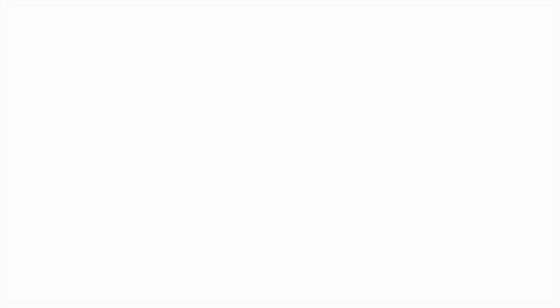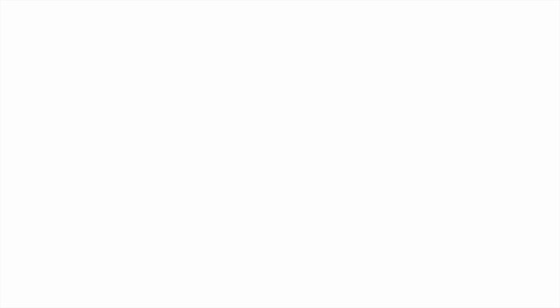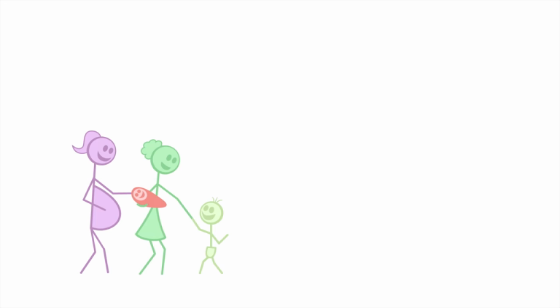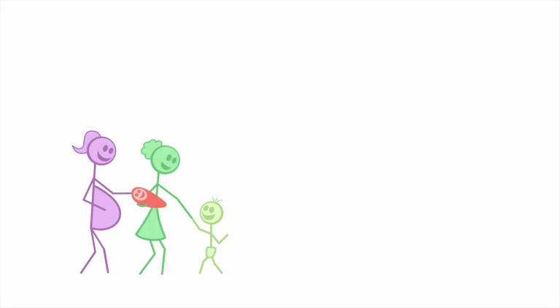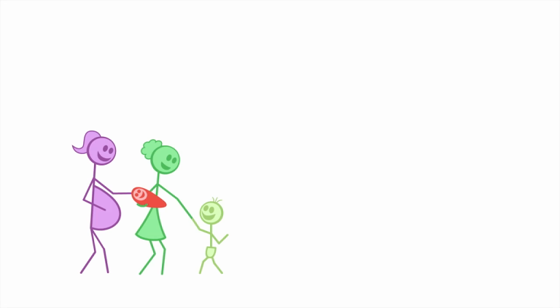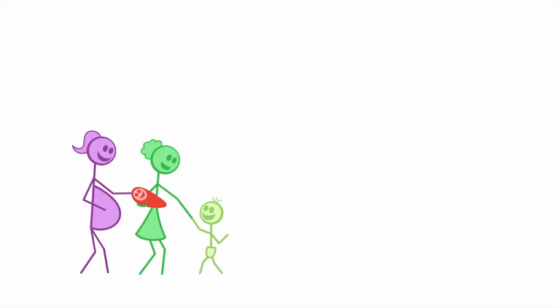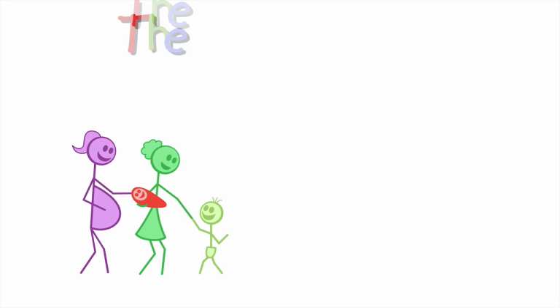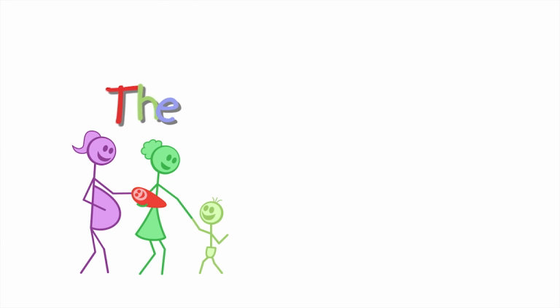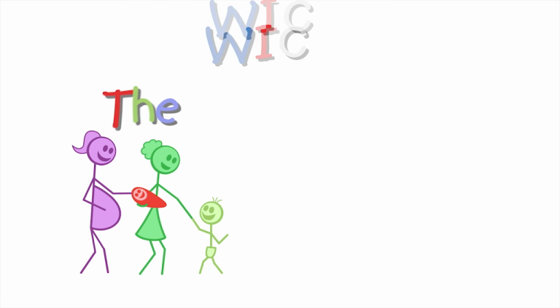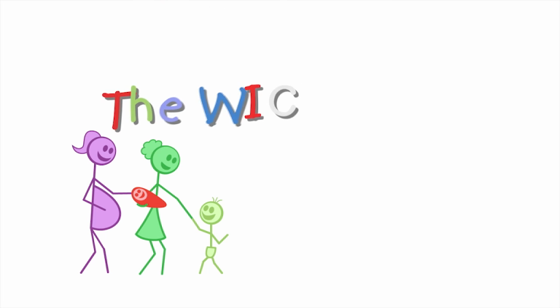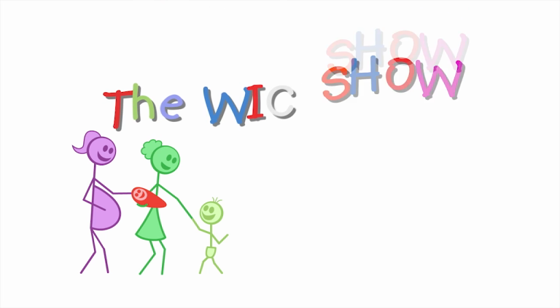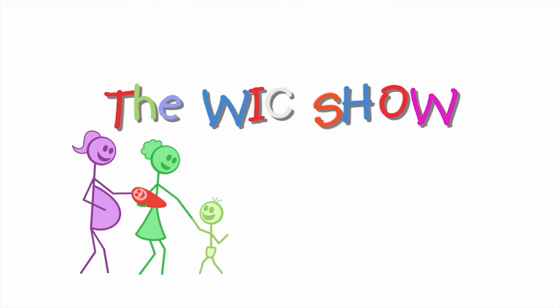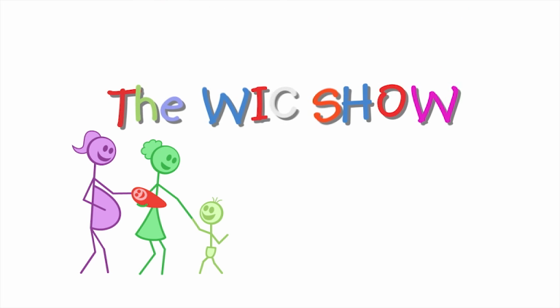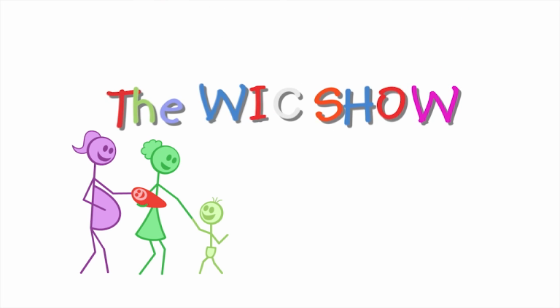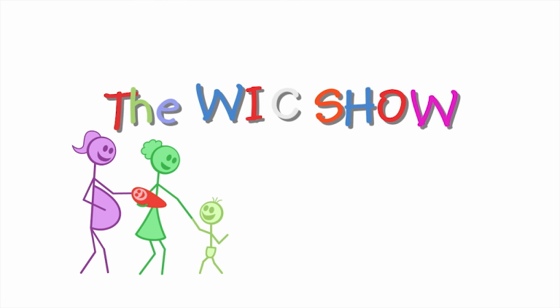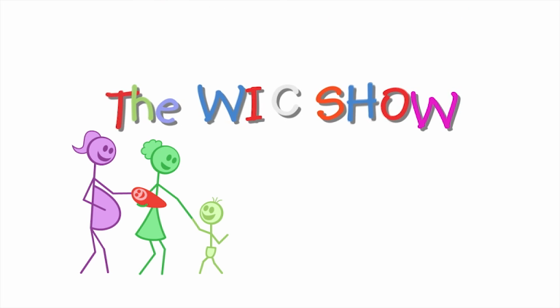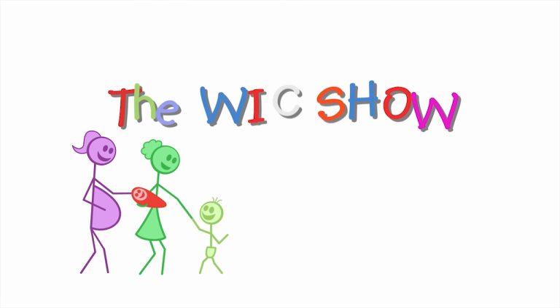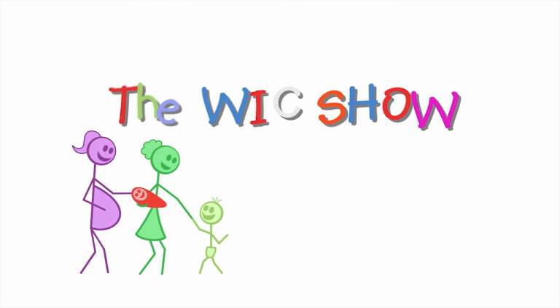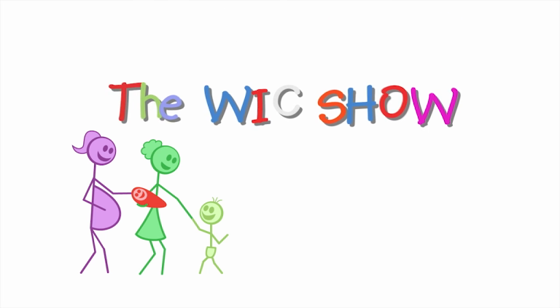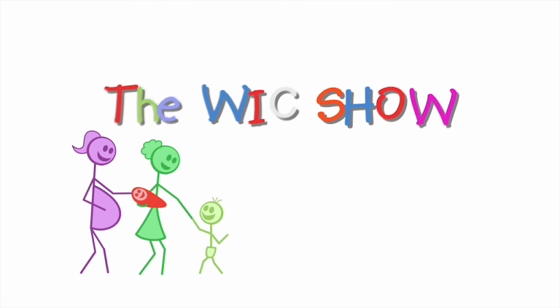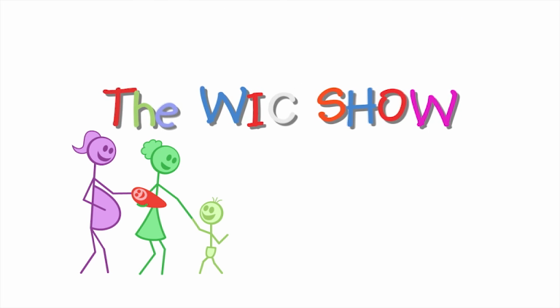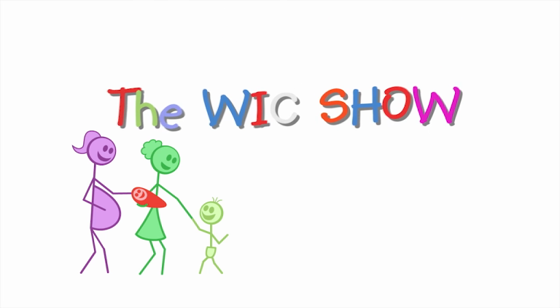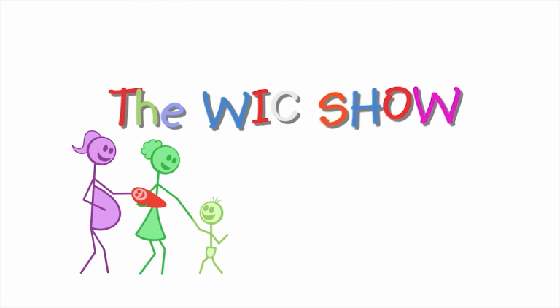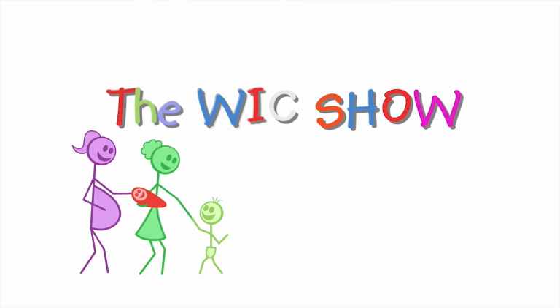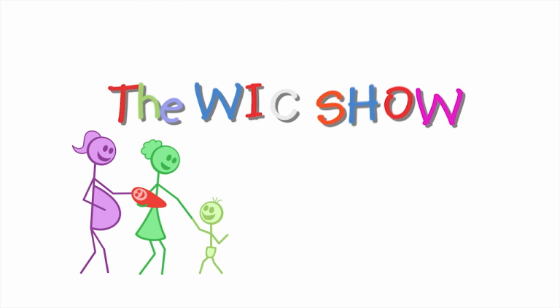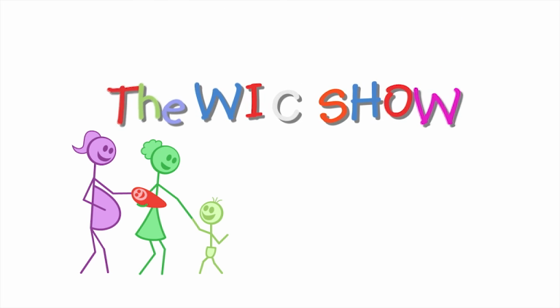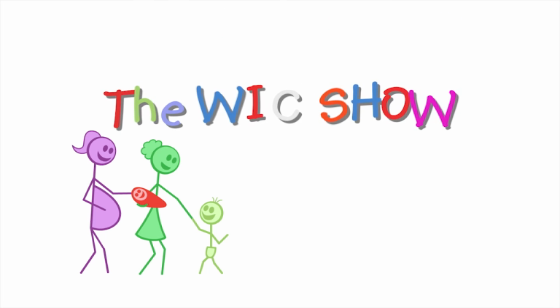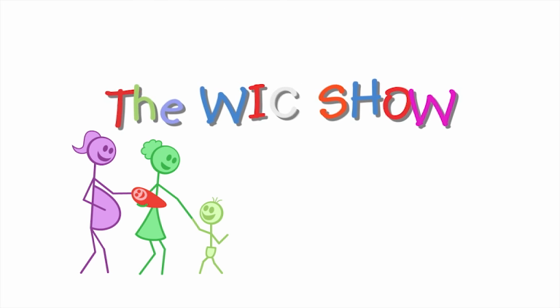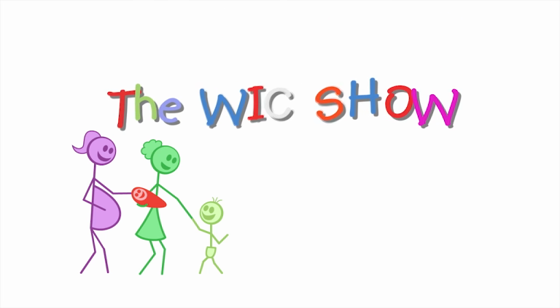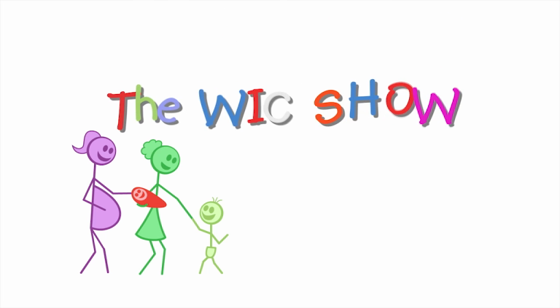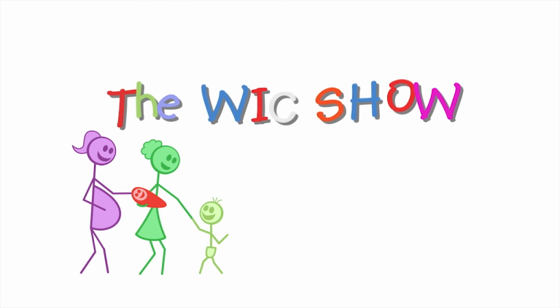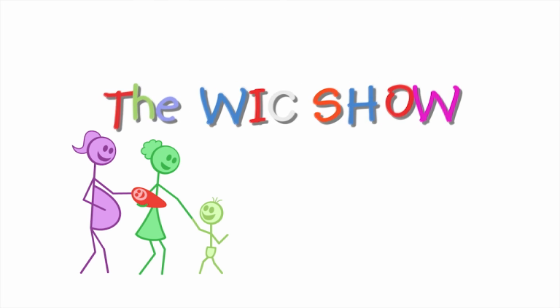WIC is the best. WIC es lo mejor. El programa de WIC. The WIC Show.